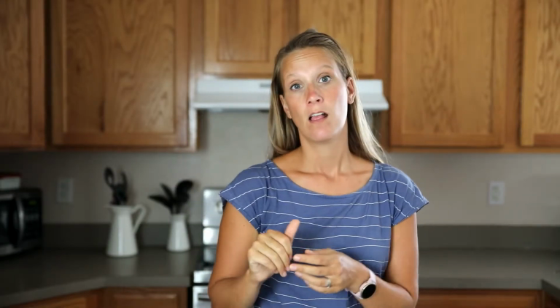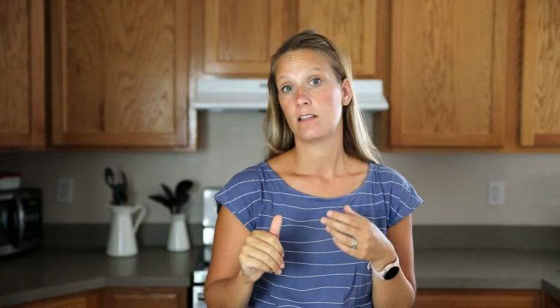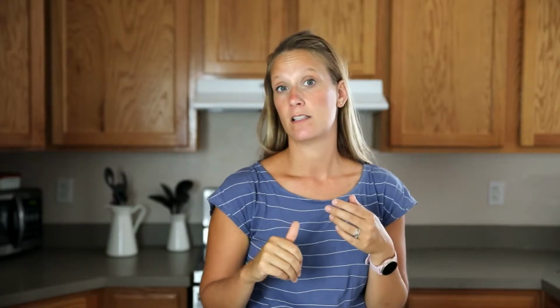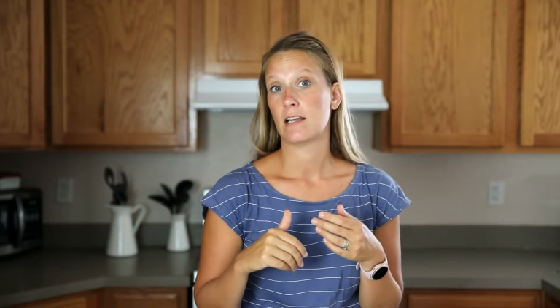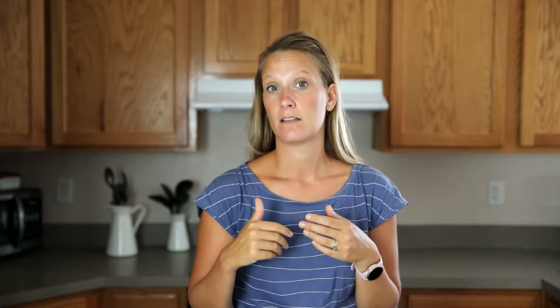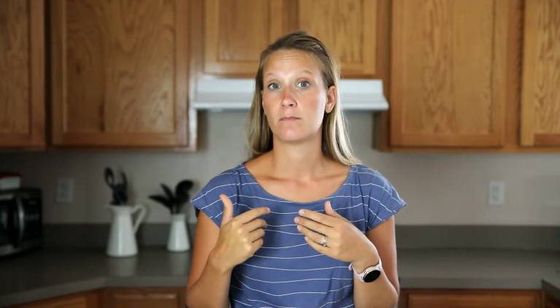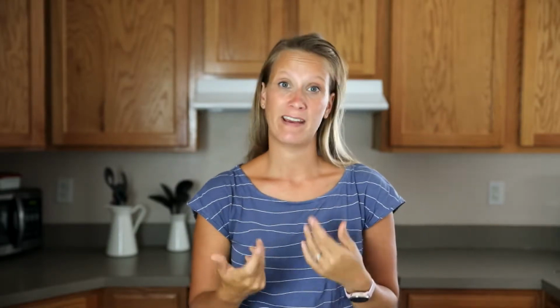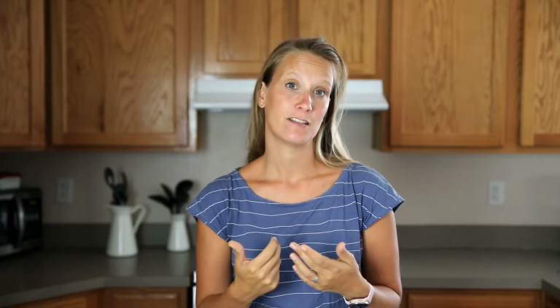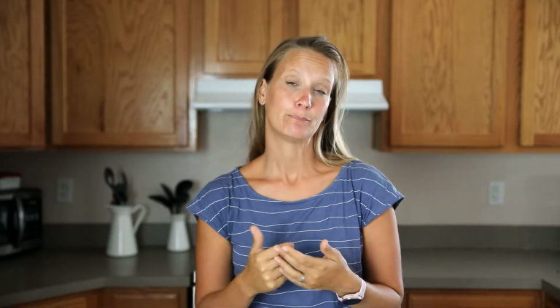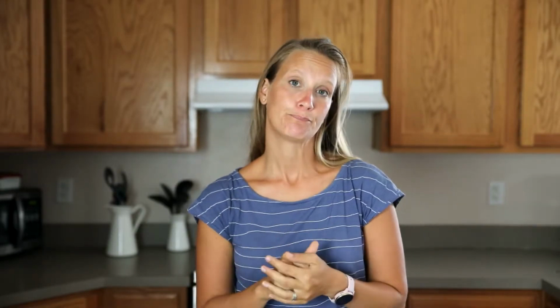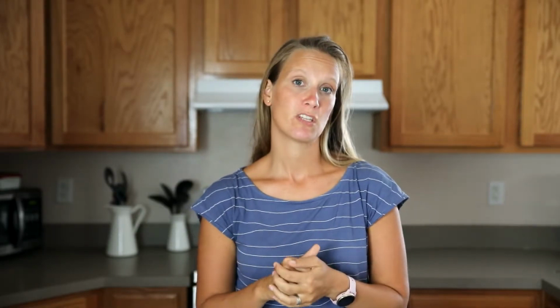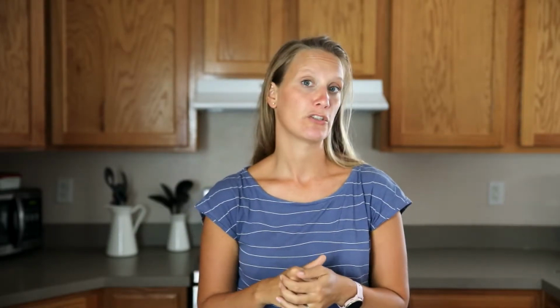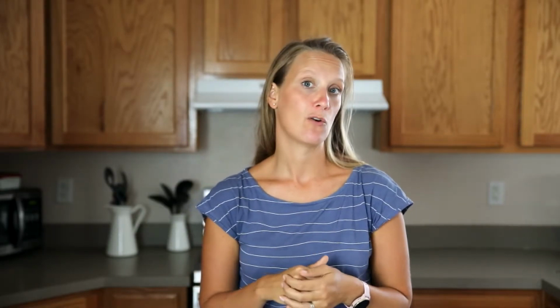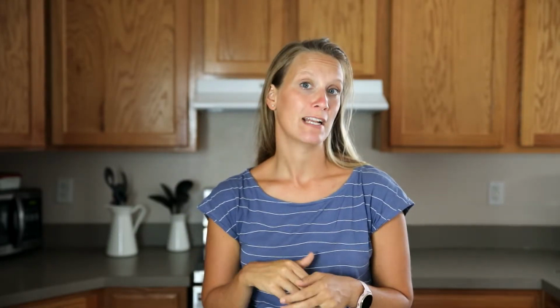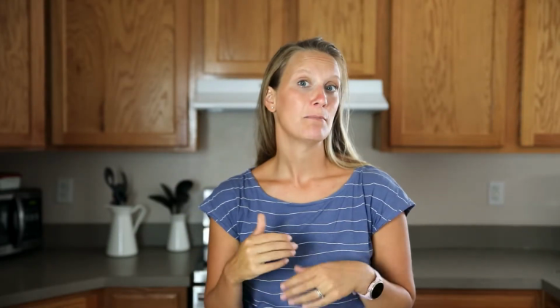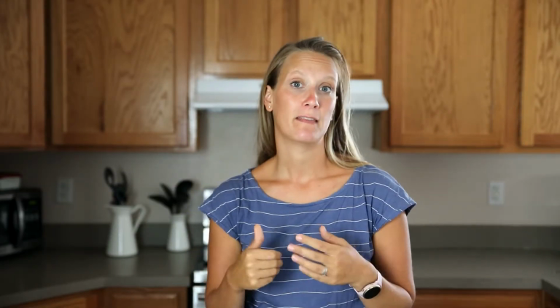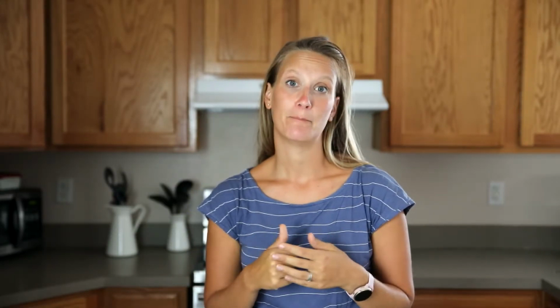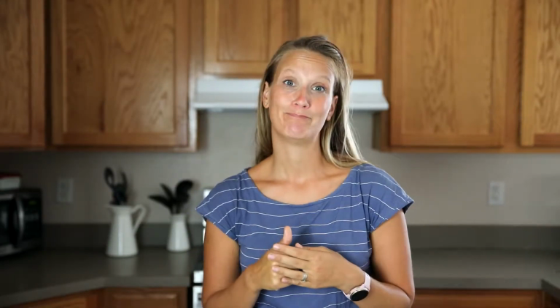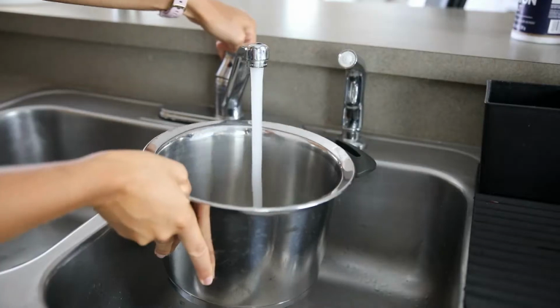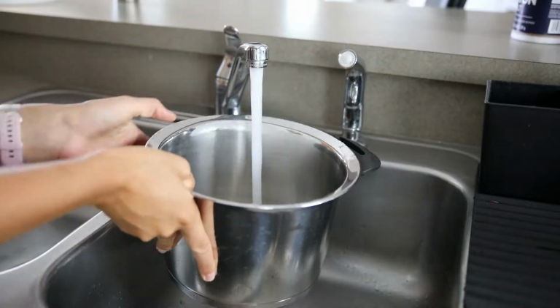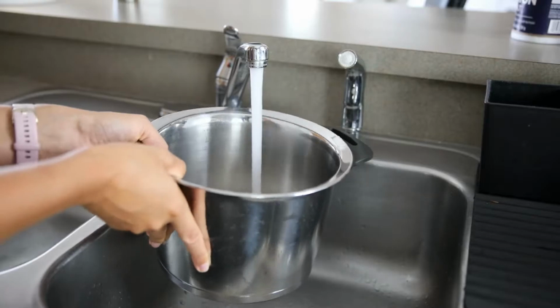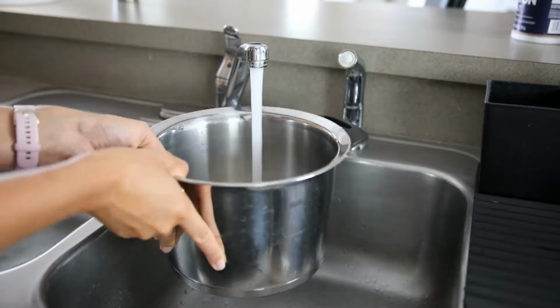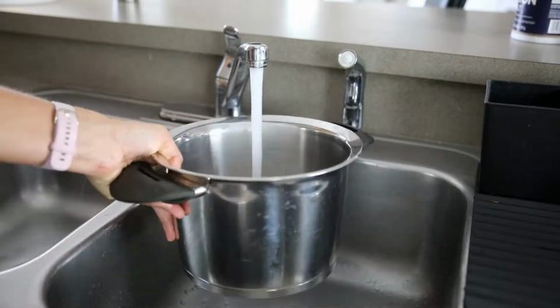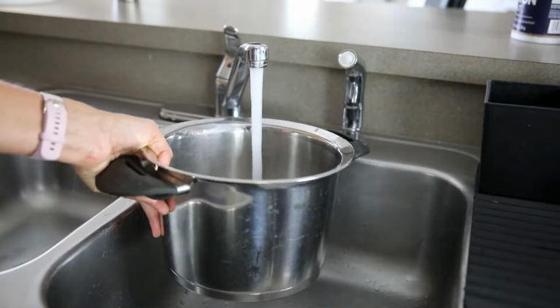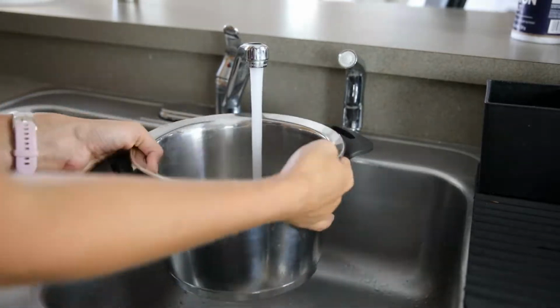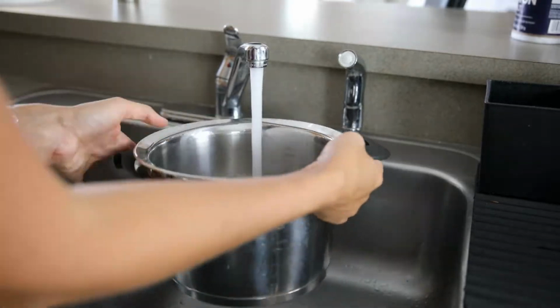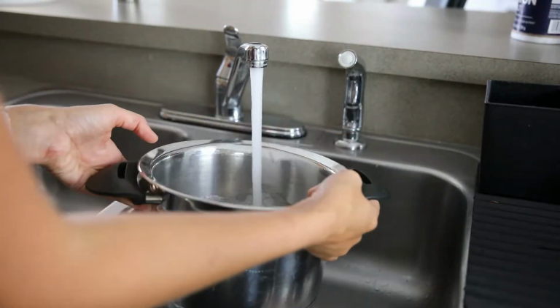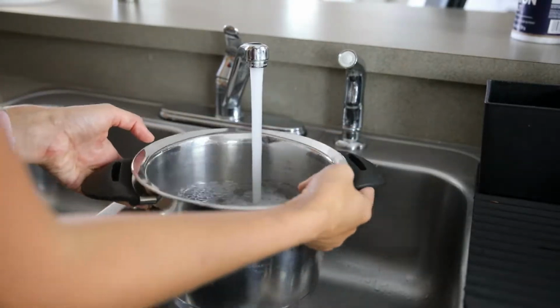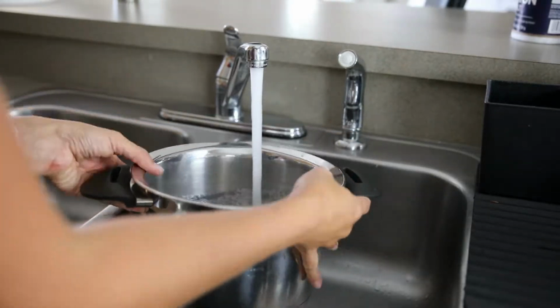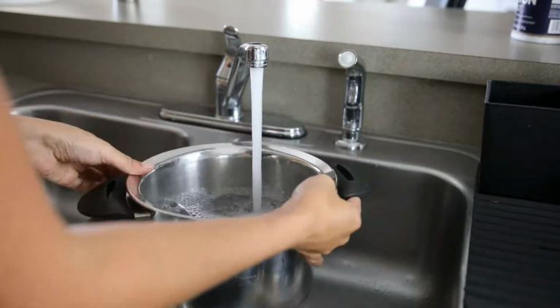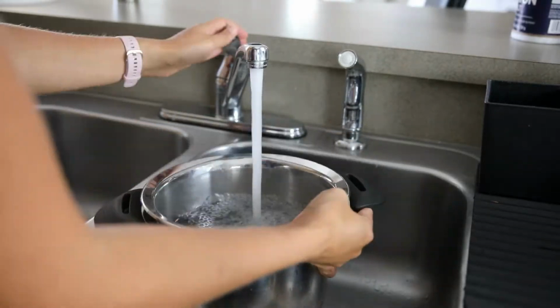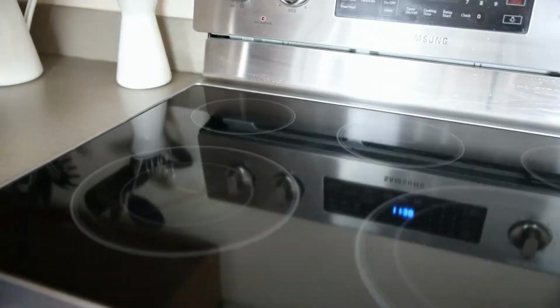It's Italian inspired. So let's make it! To get started, boil some water to cook the spaghetti.